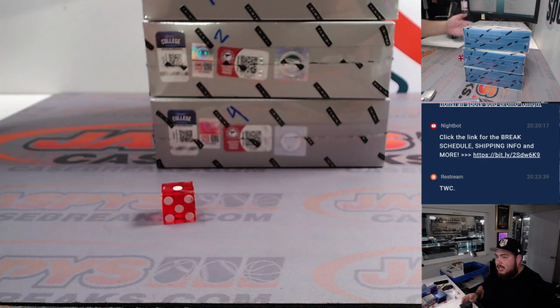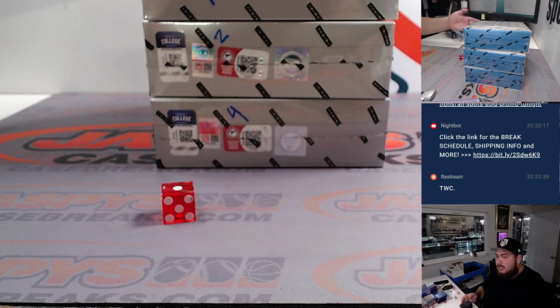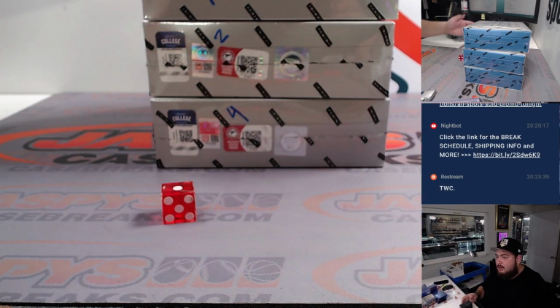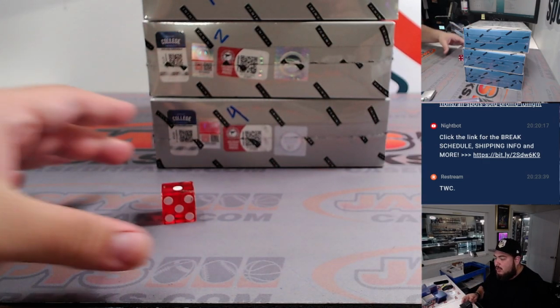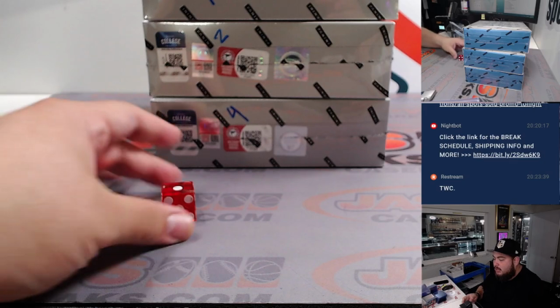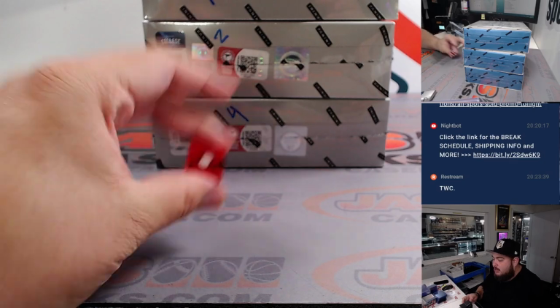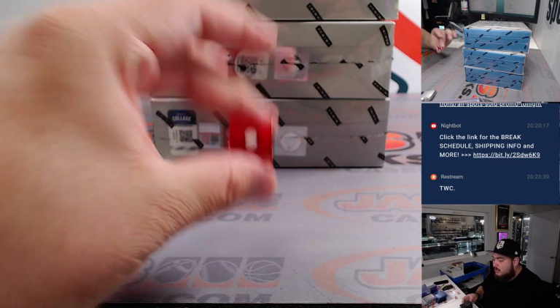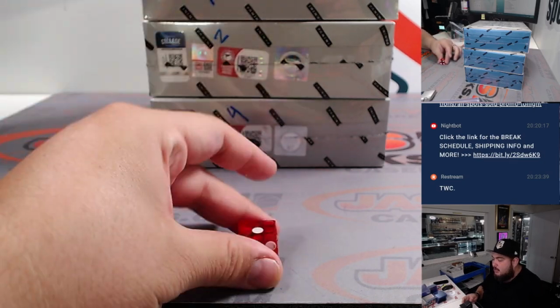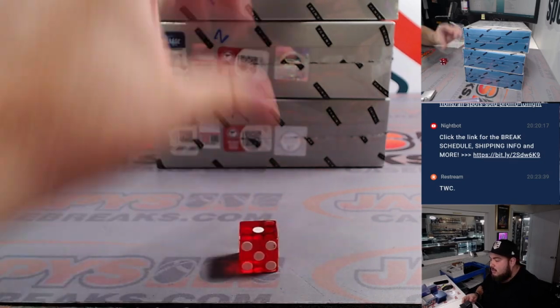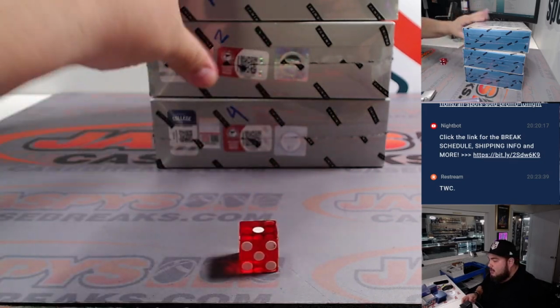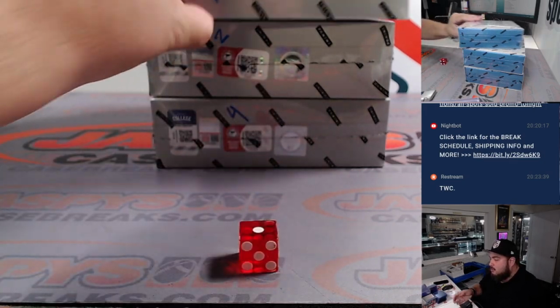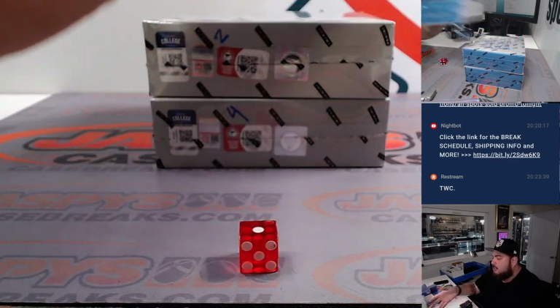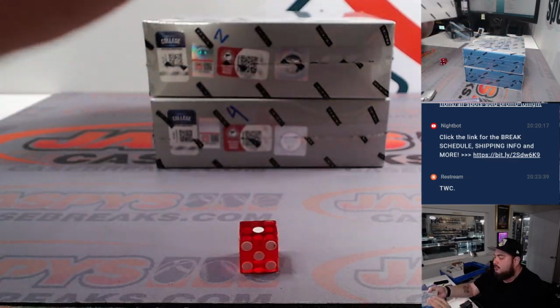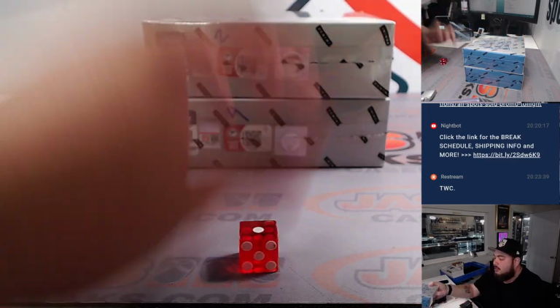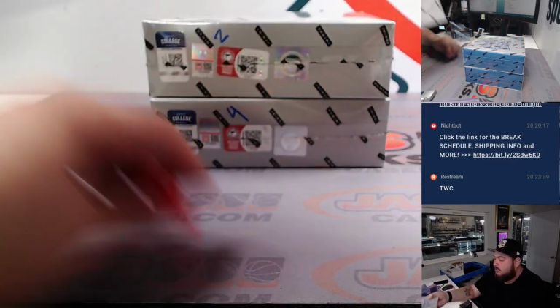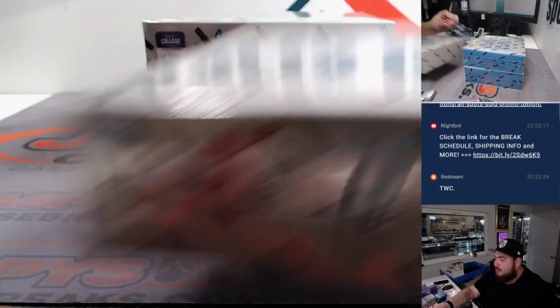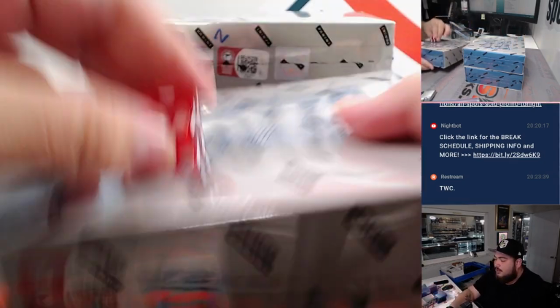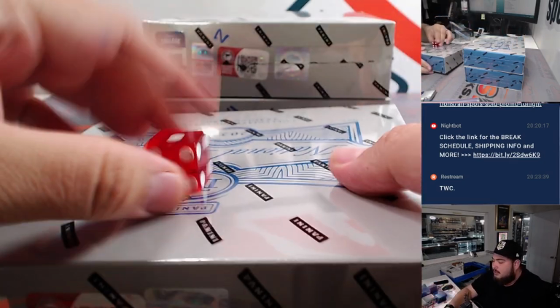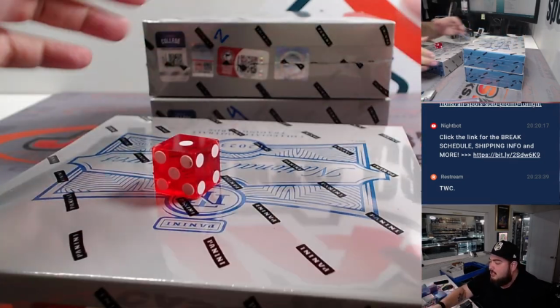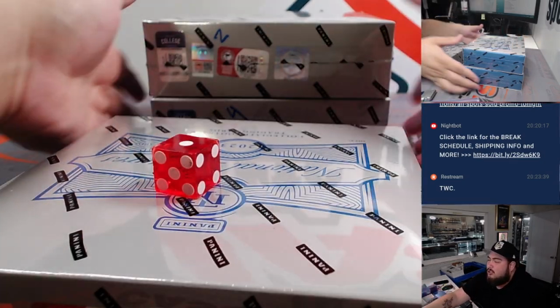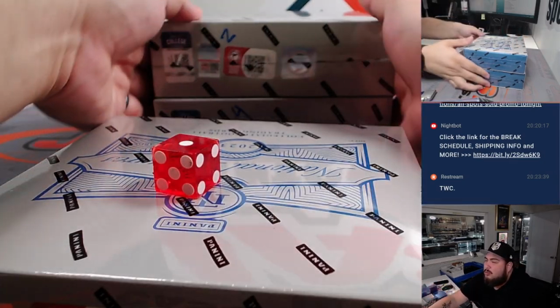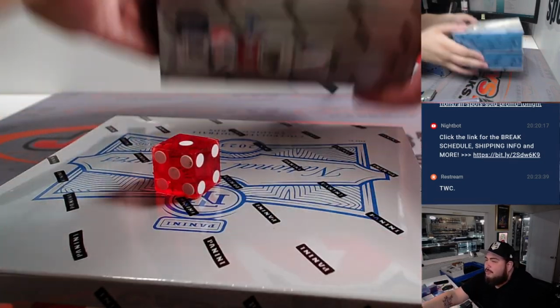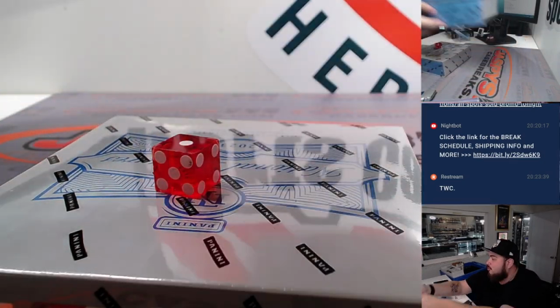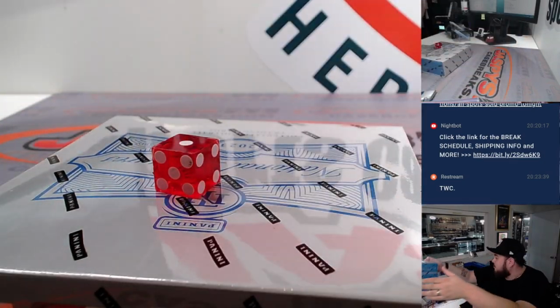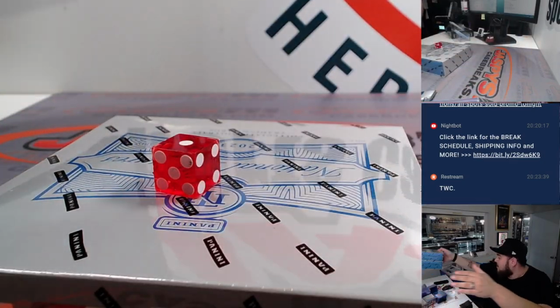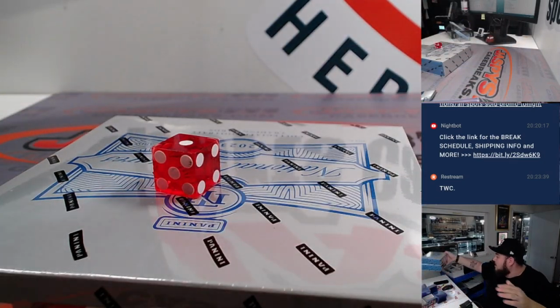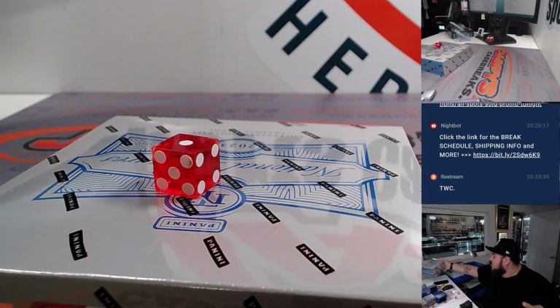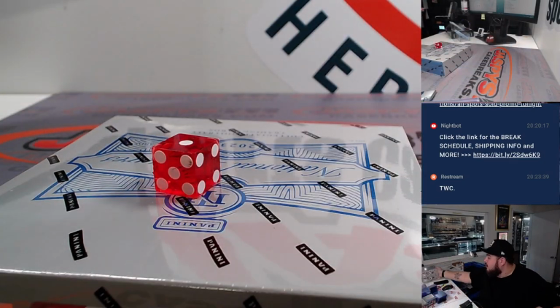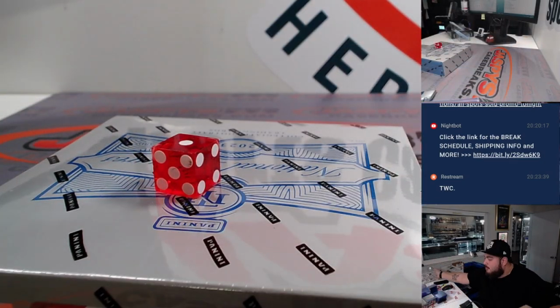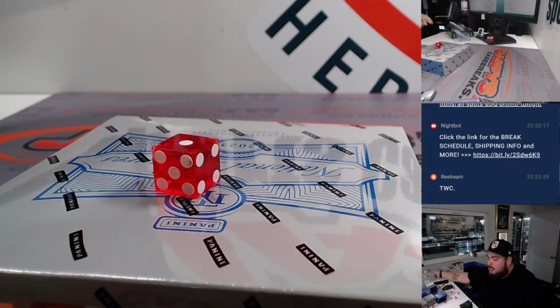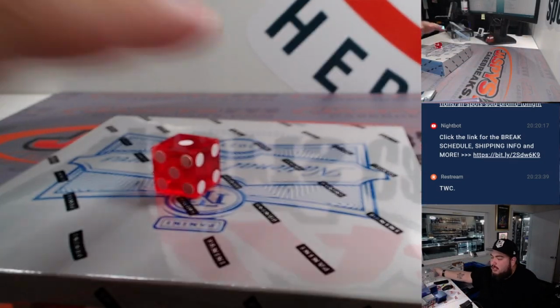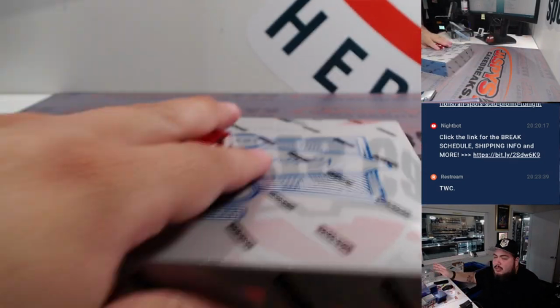Landed a one, so one or two — we're going to go with the top box. These two will be for future breaks, which I did post another one.